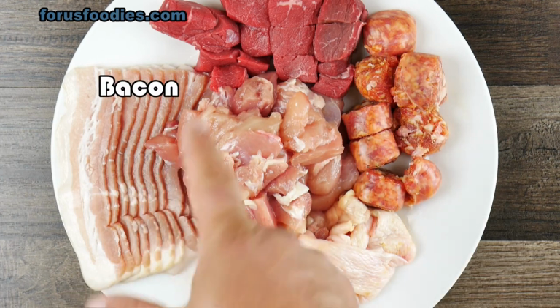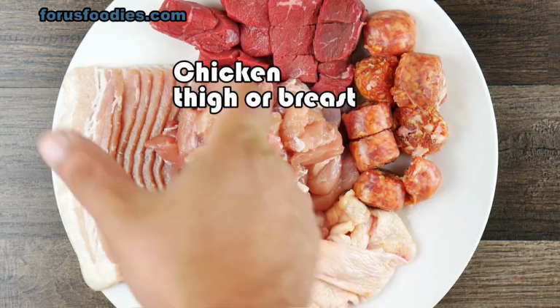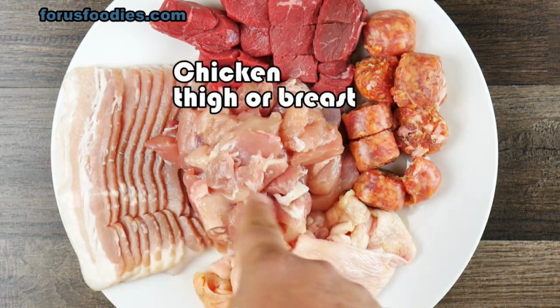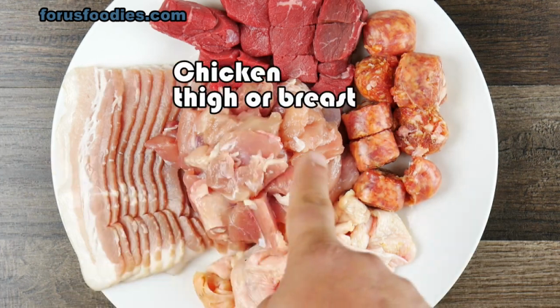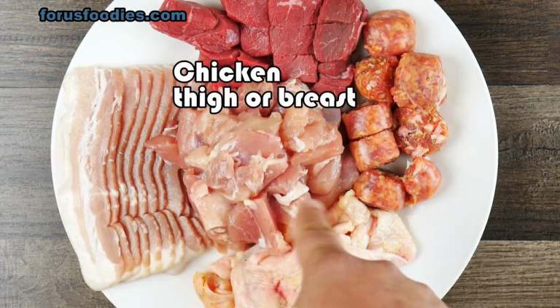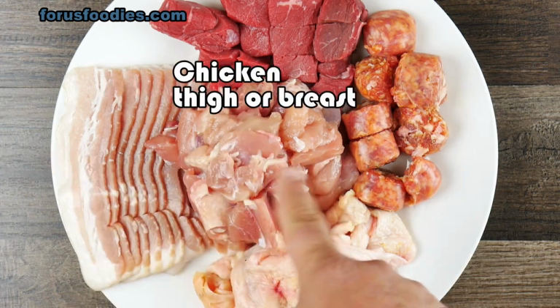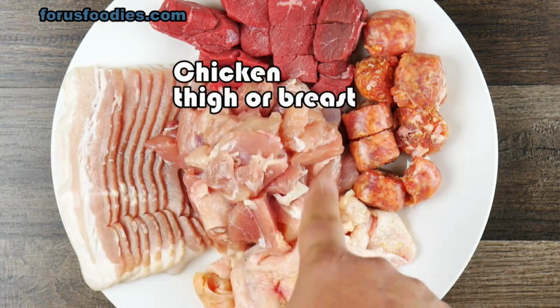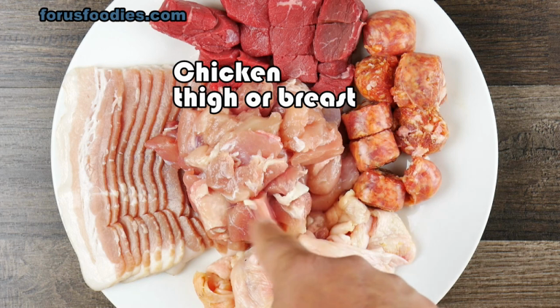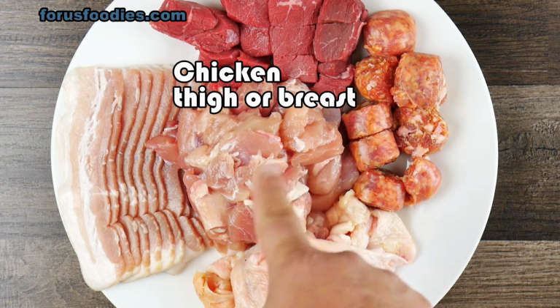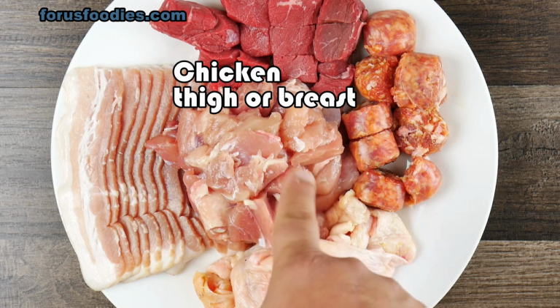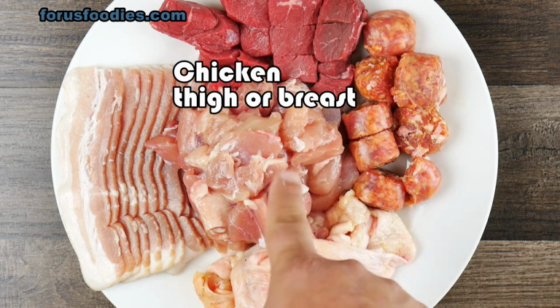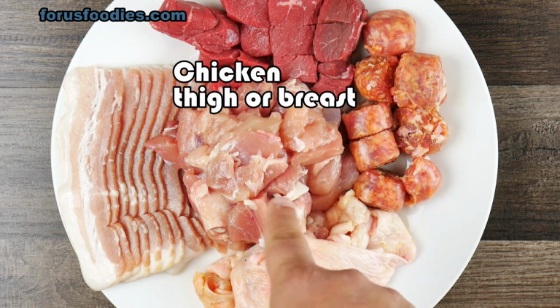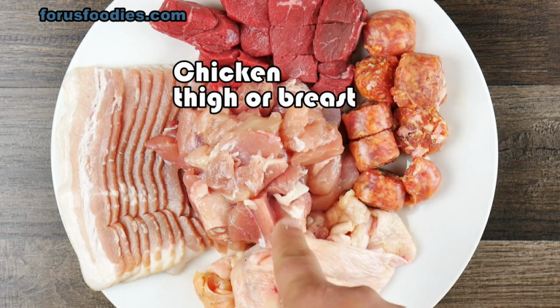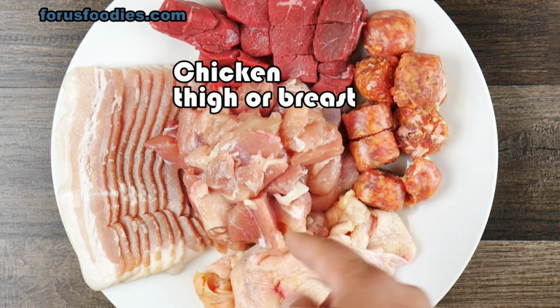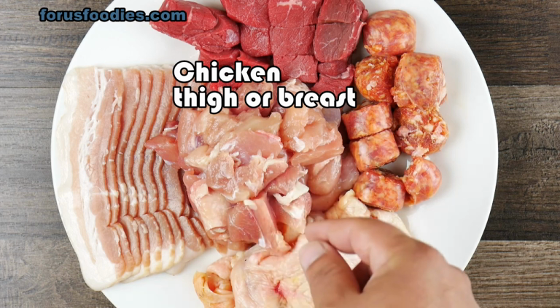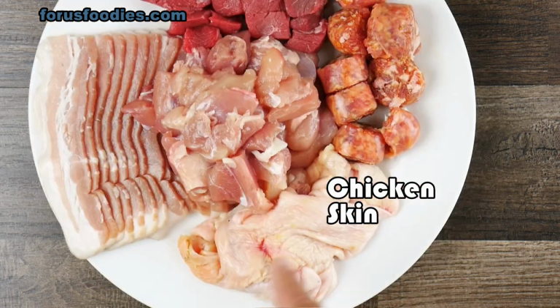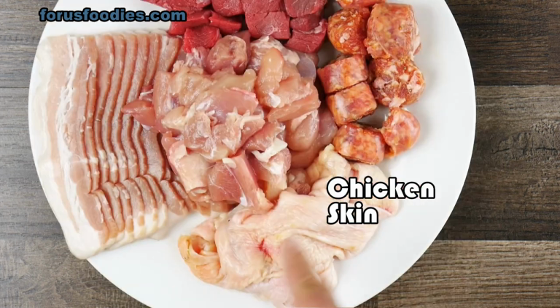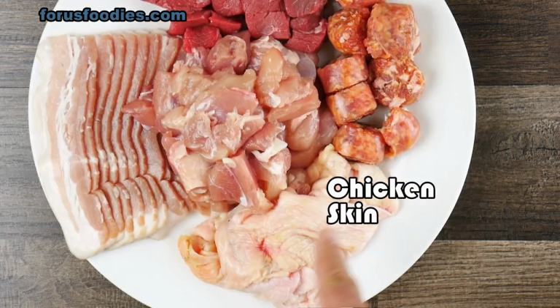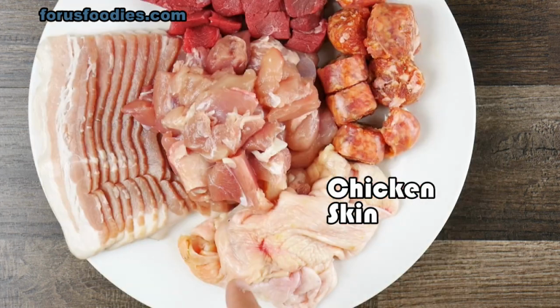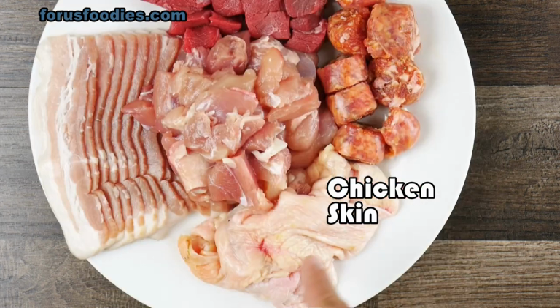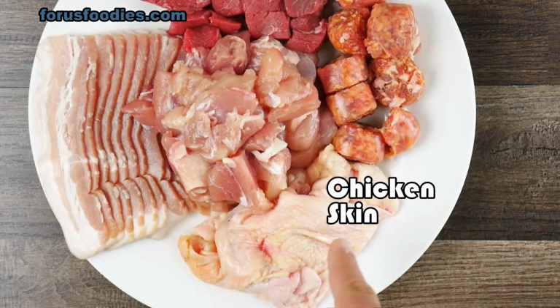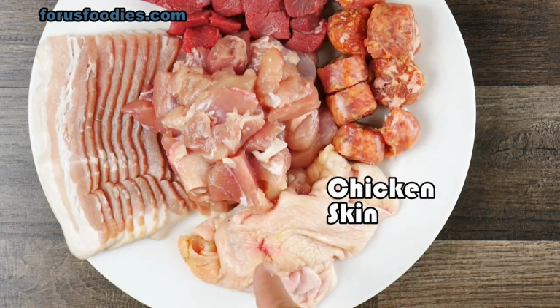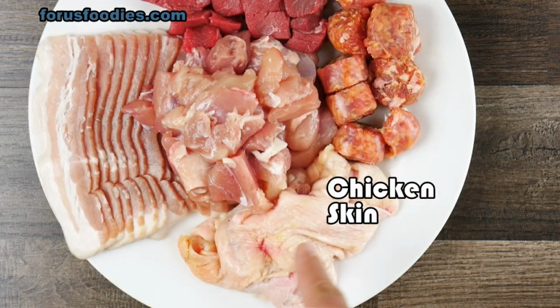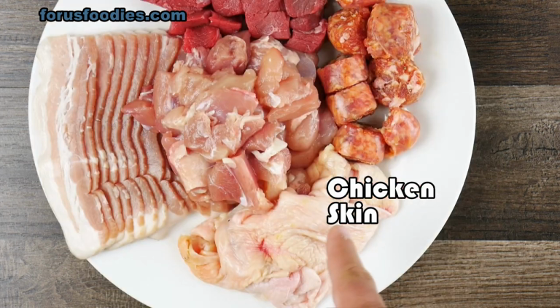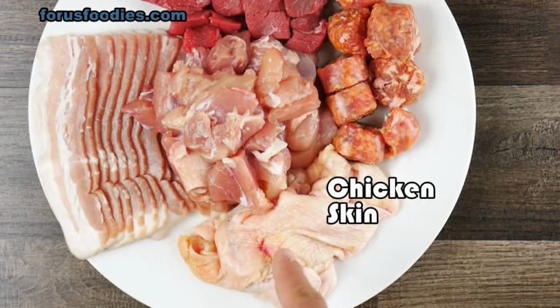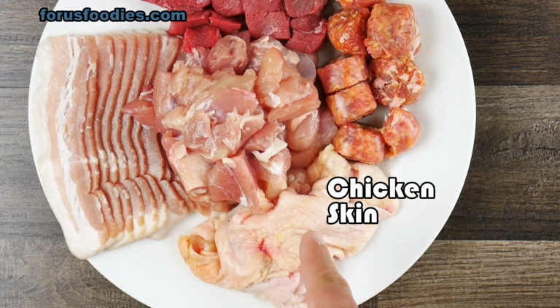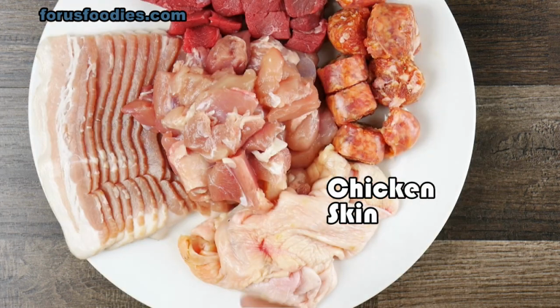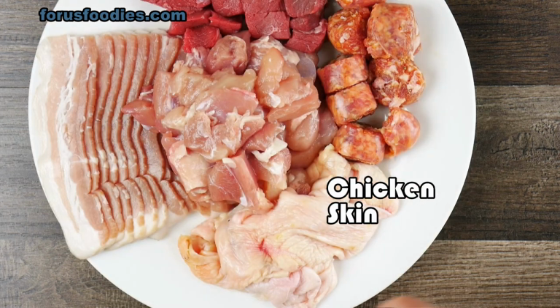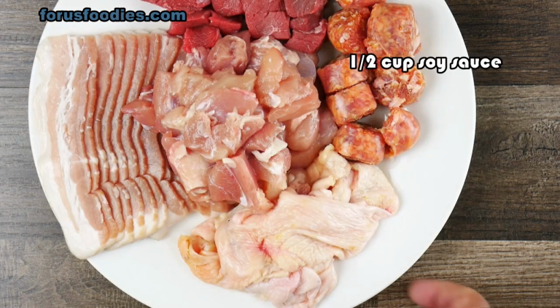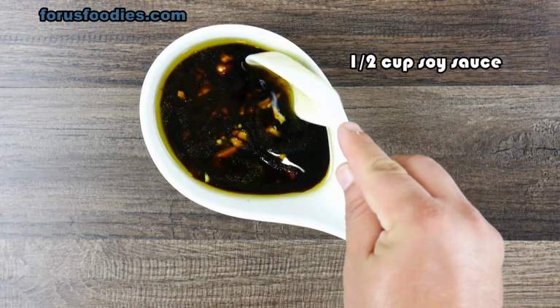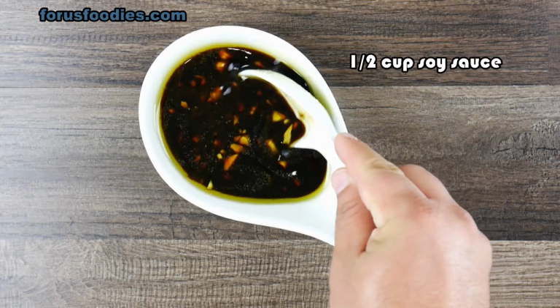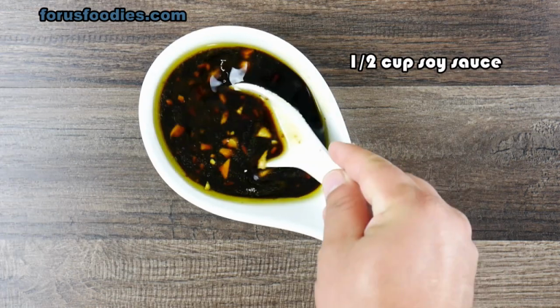Just cut it however you like. Chicken thigh or breast, cut however you like as well. Even the chicken skin, you can use that as well.